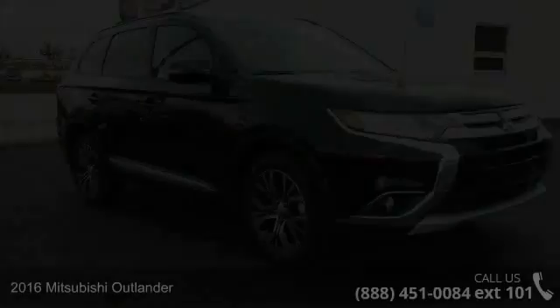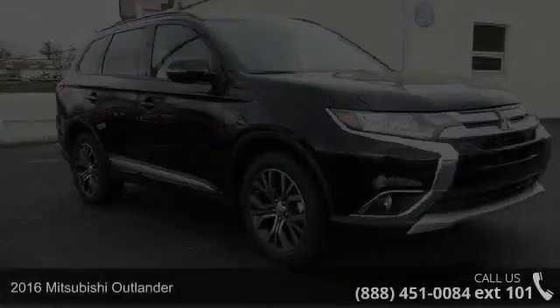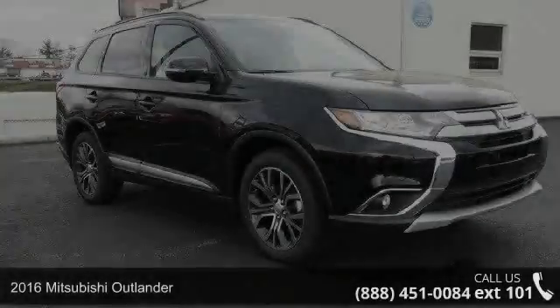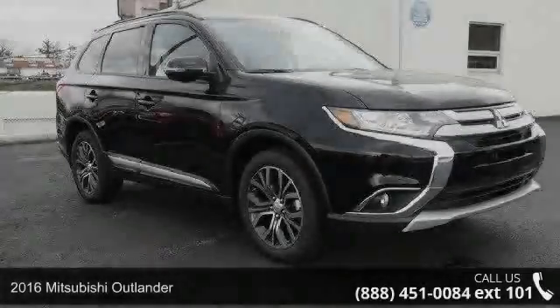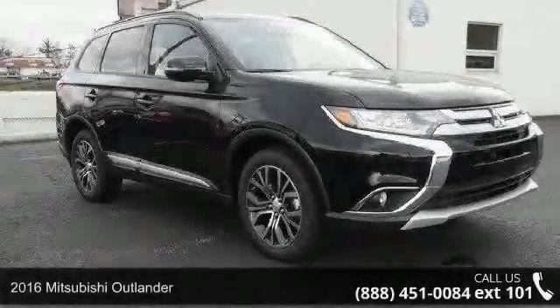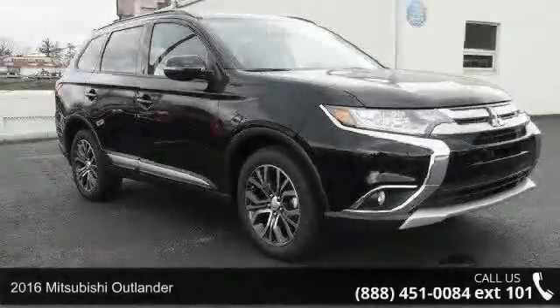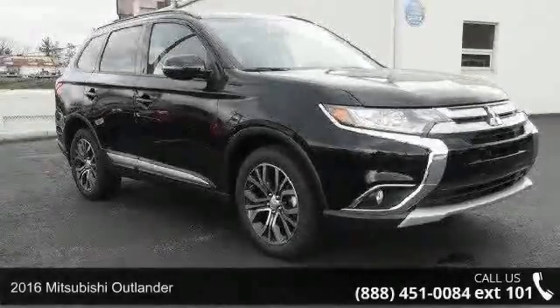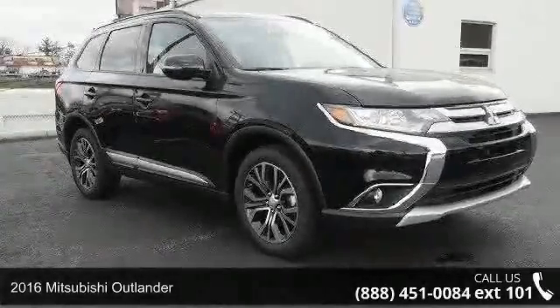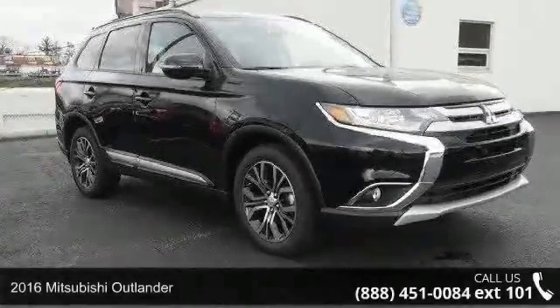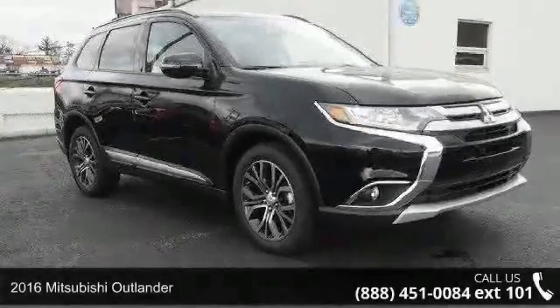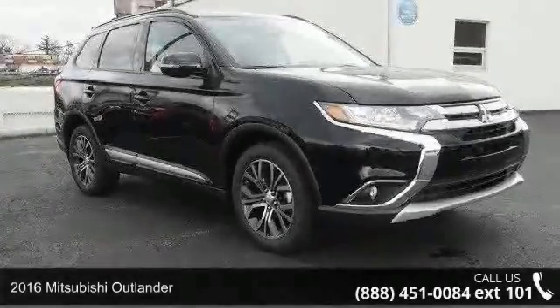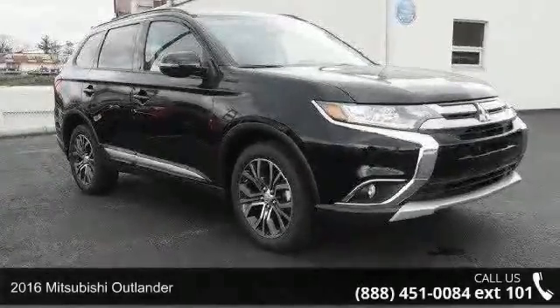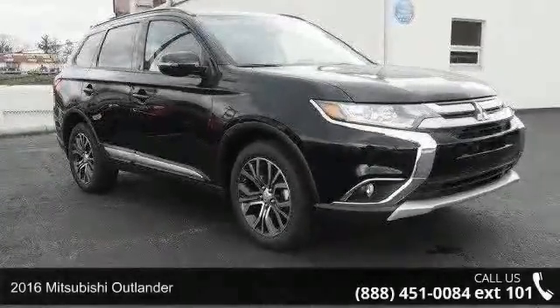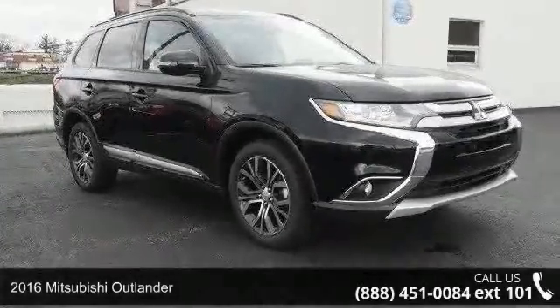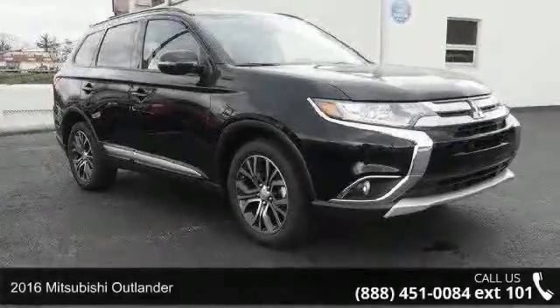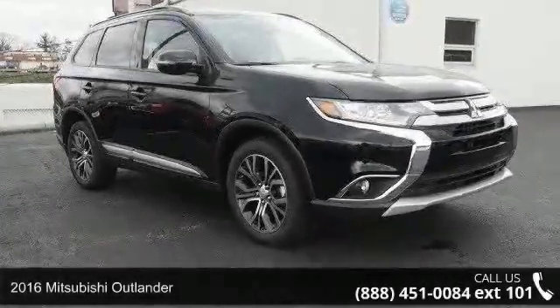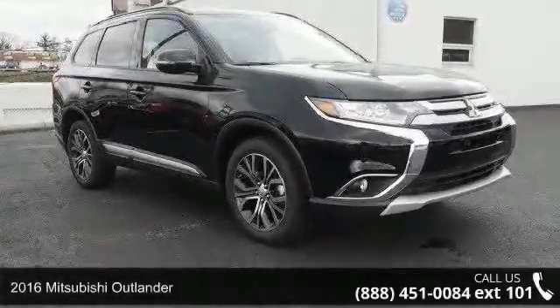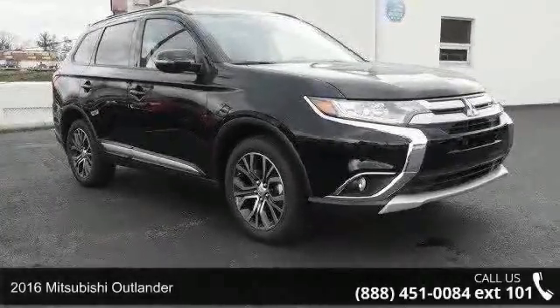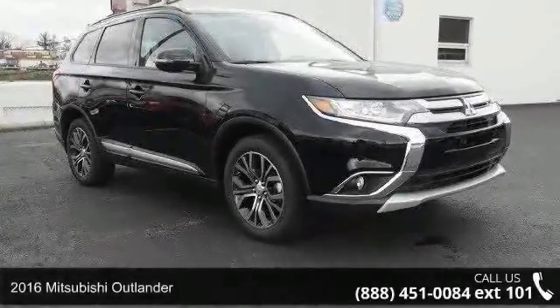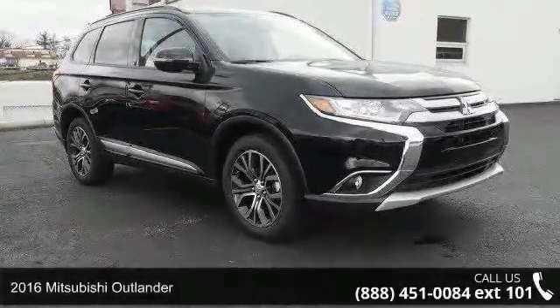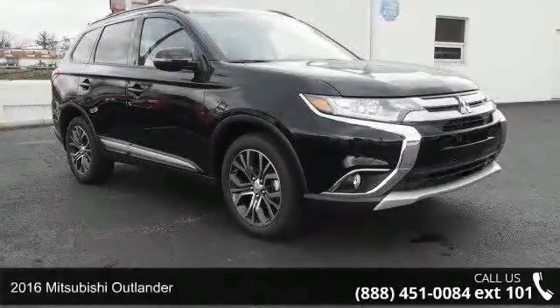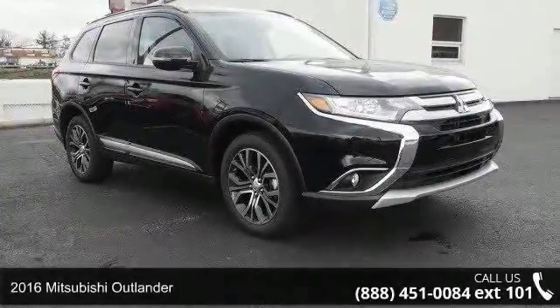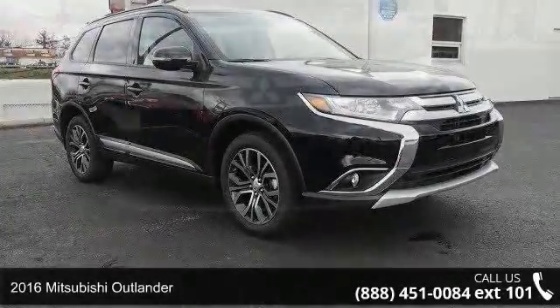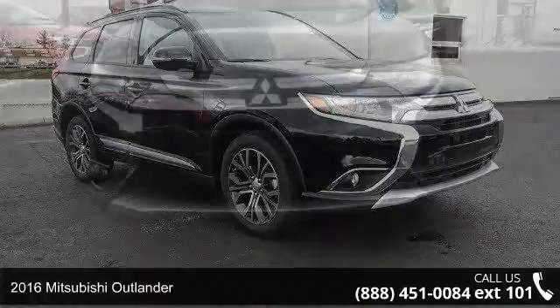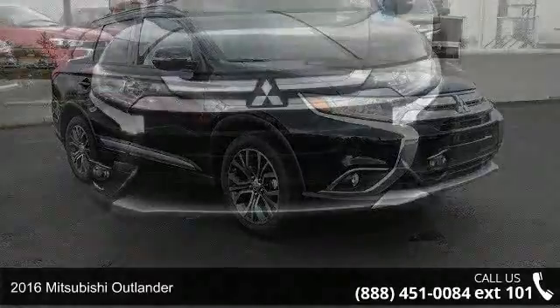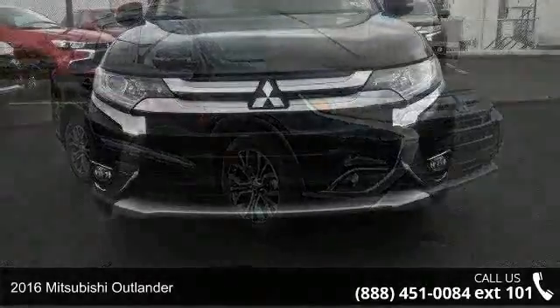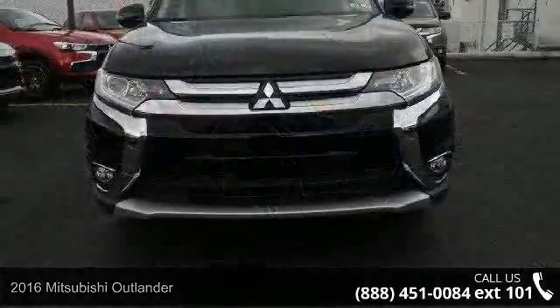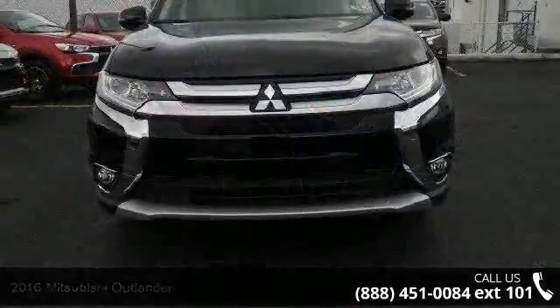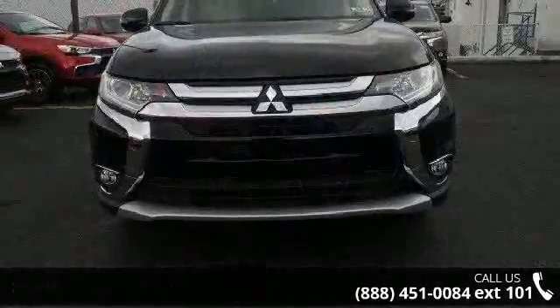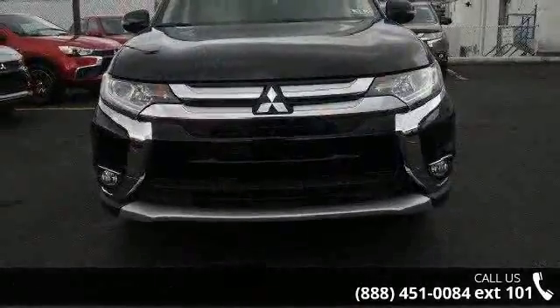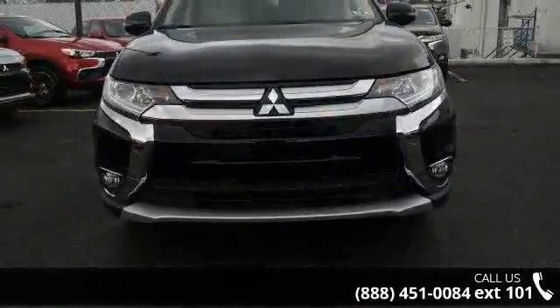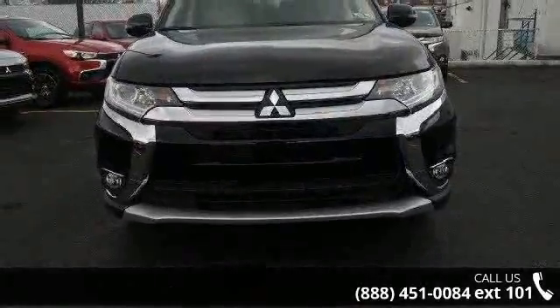Check out this 2016 Mitsubishi Outlander. If you are looking for a first-rate auto, this one could be yours today.